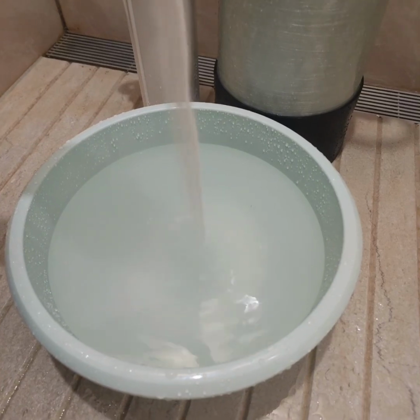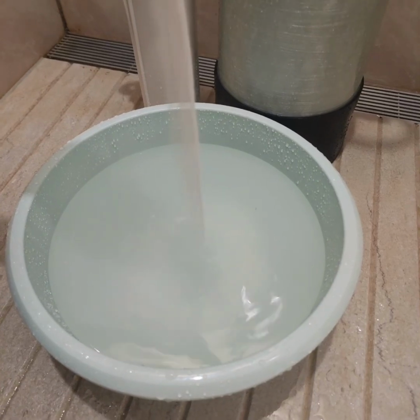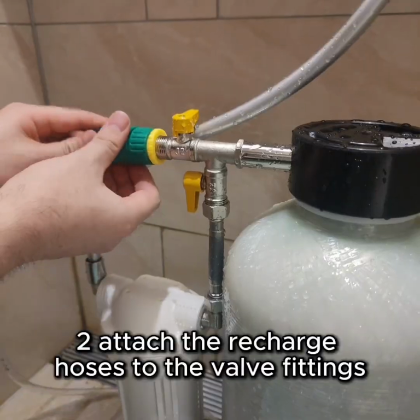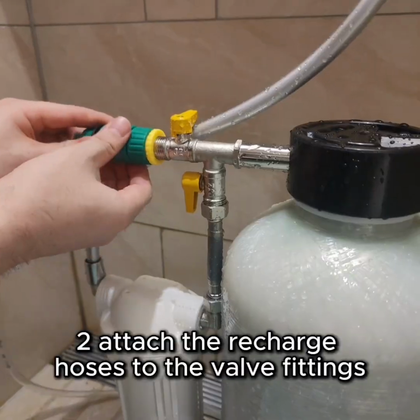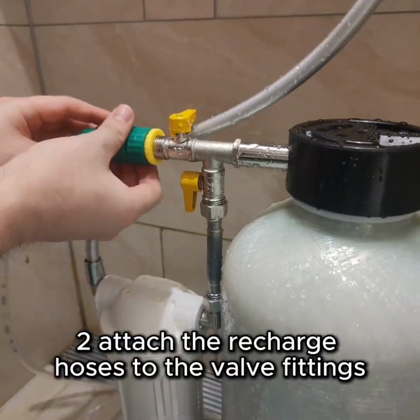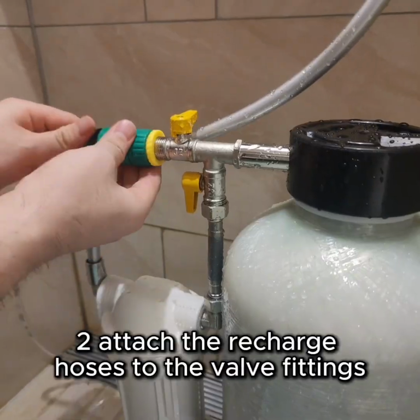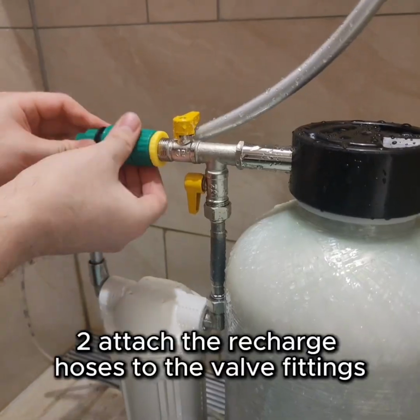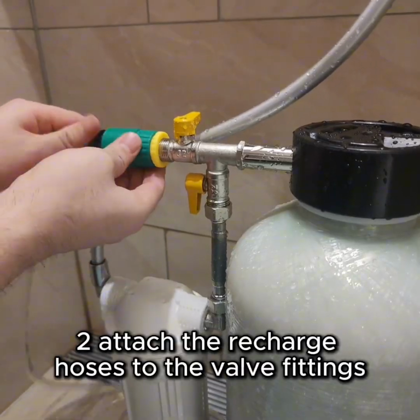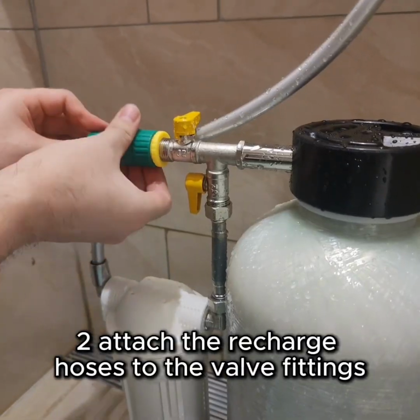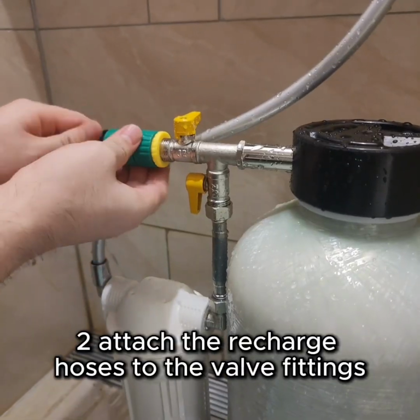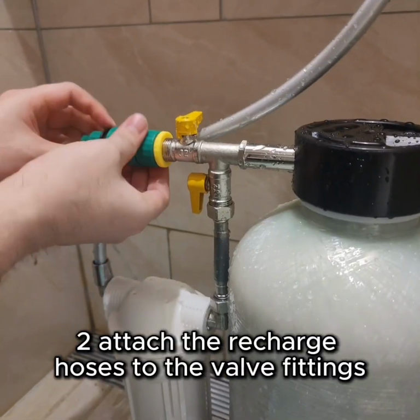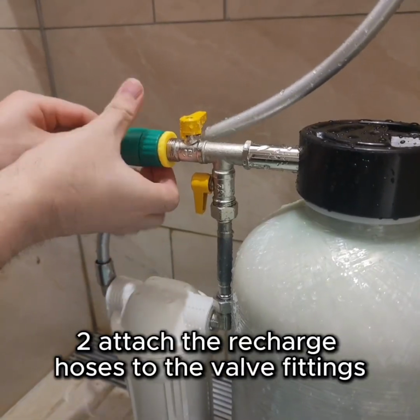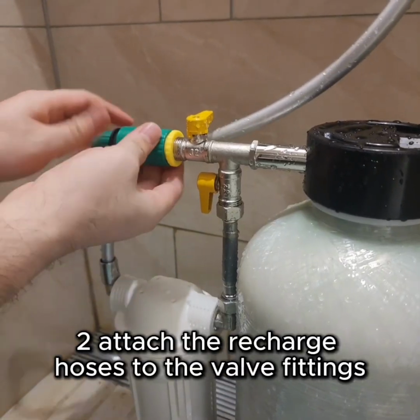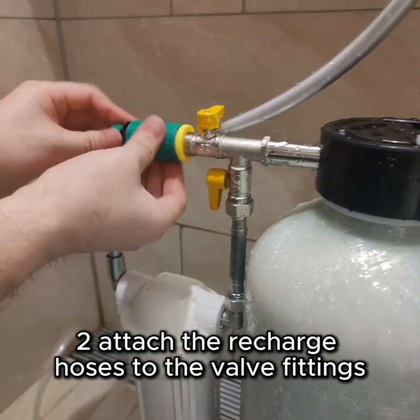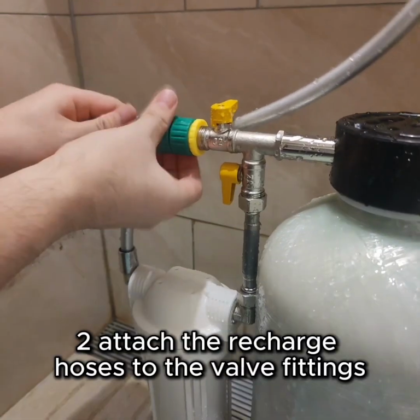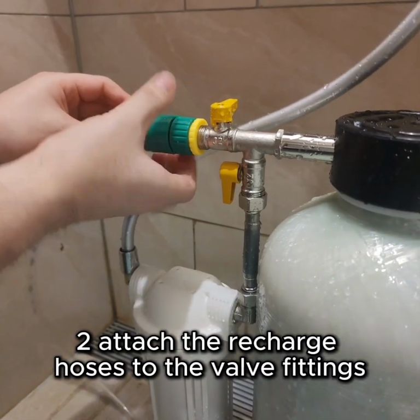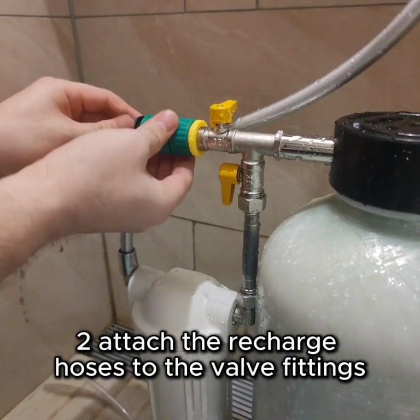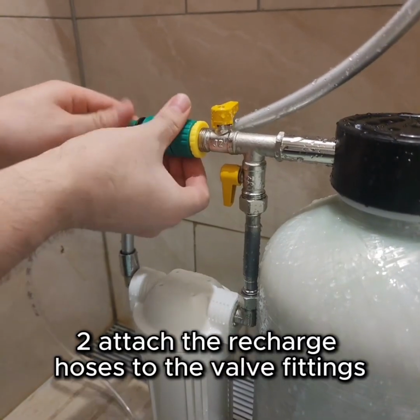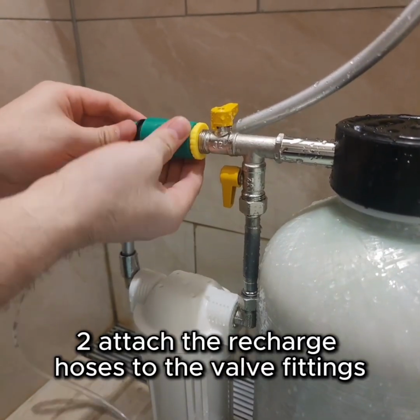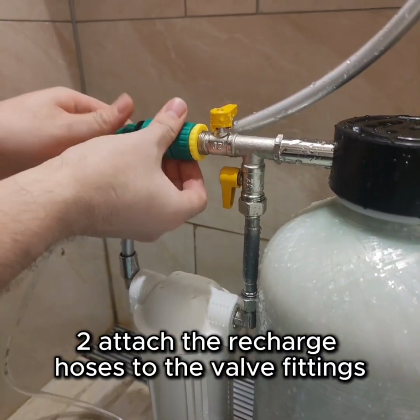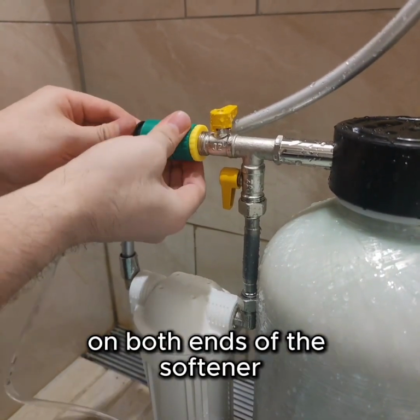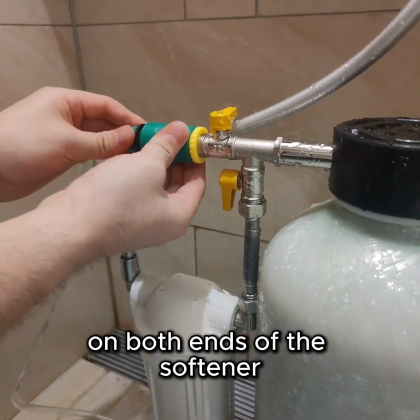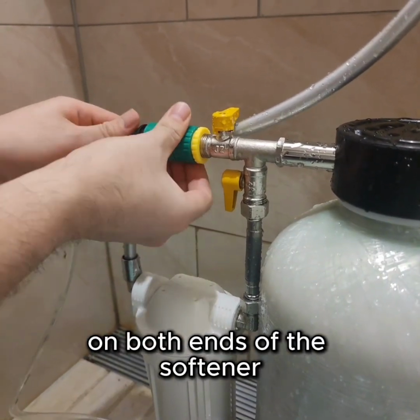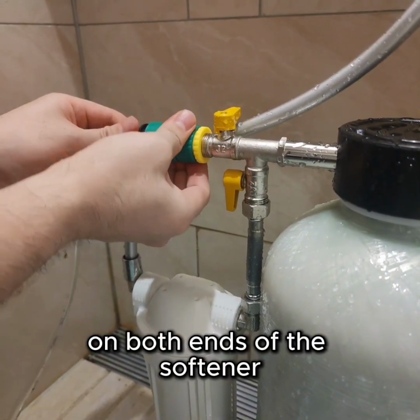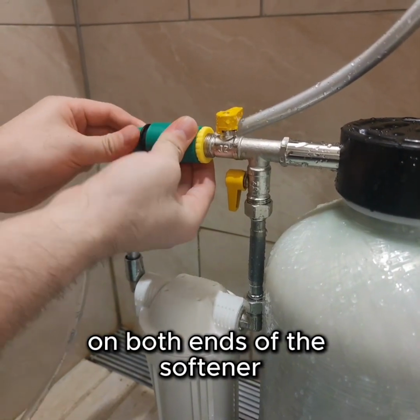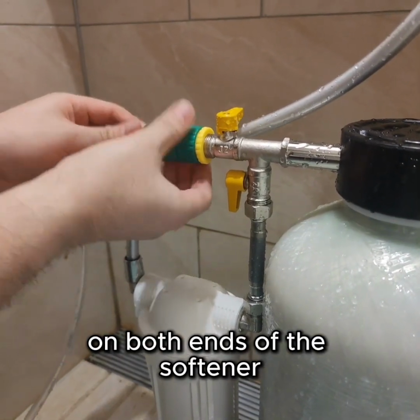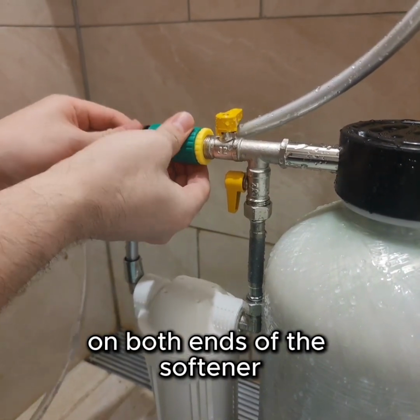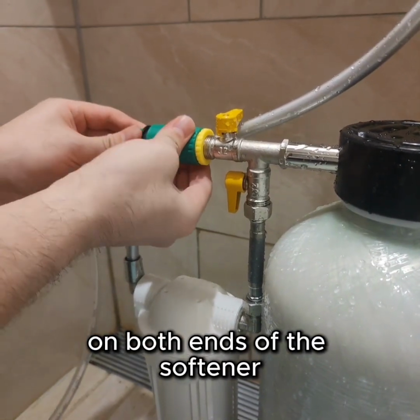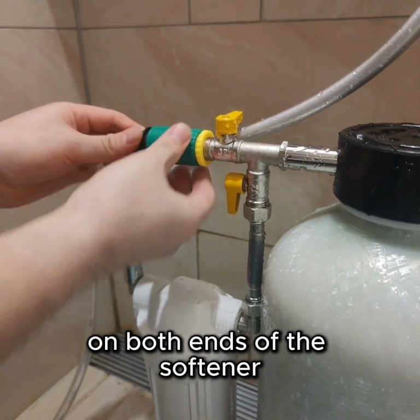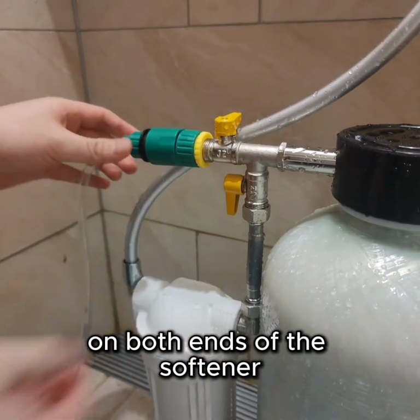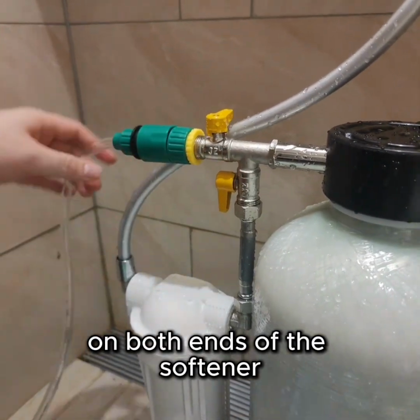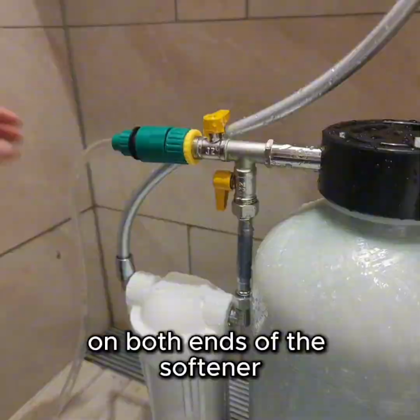Step 2. Attach the recharge hoses to the valve fittings on both ends of the softener.